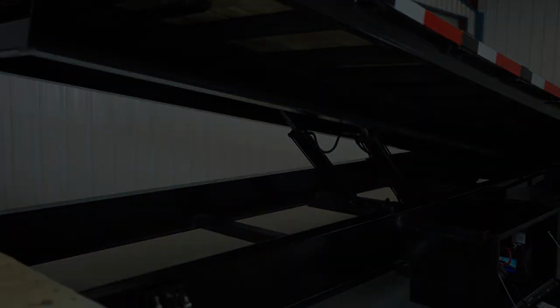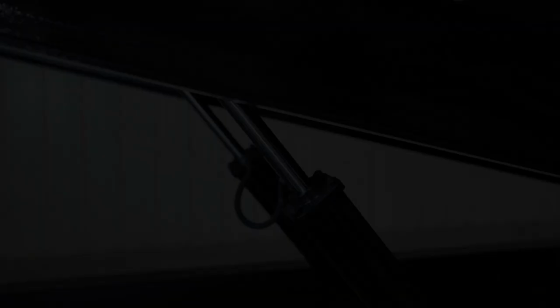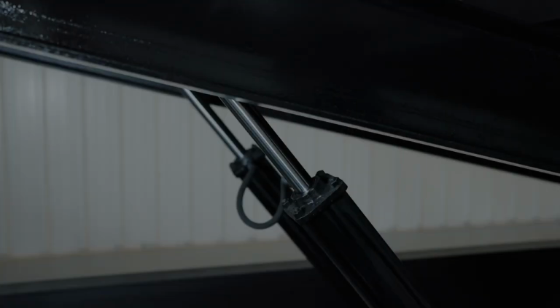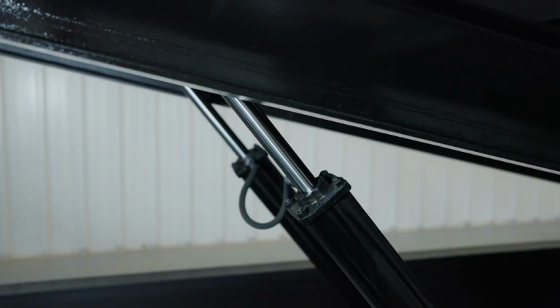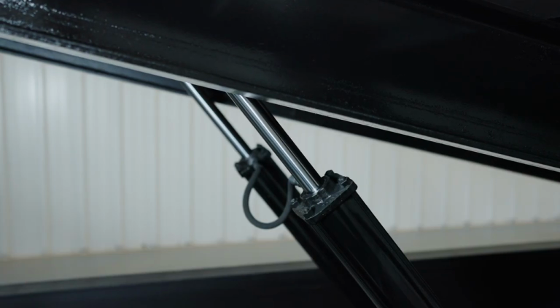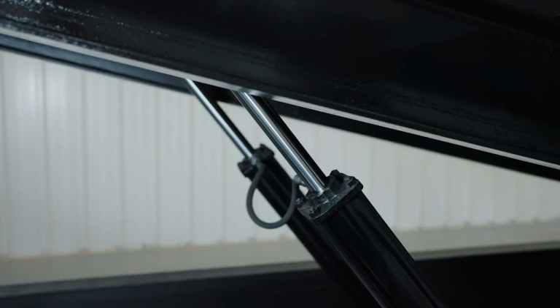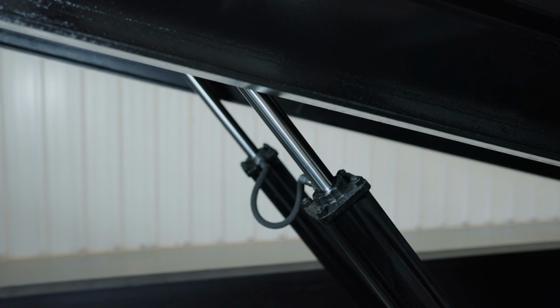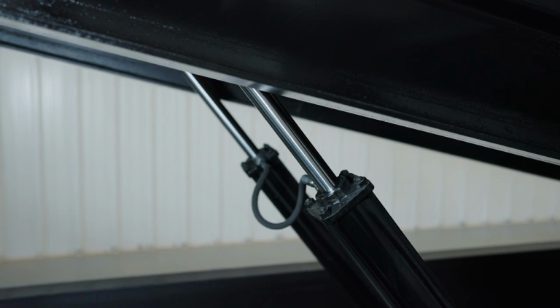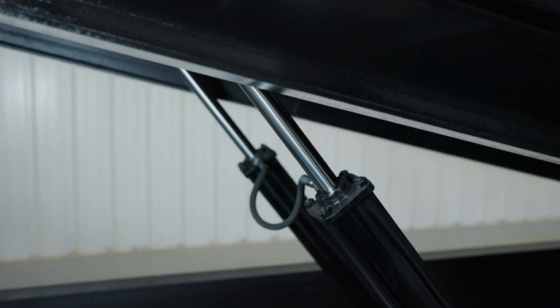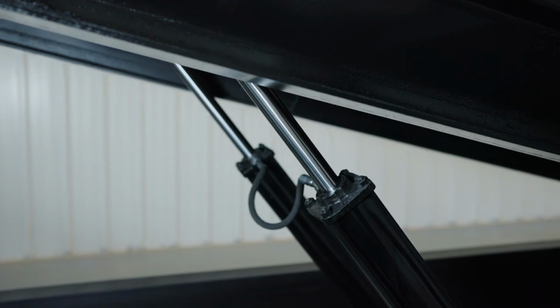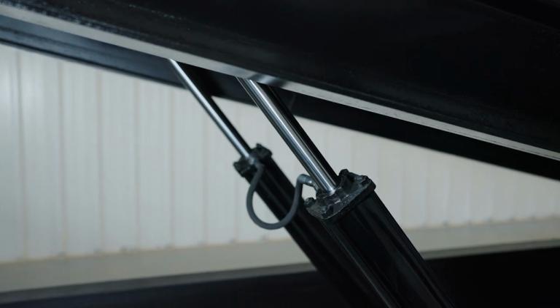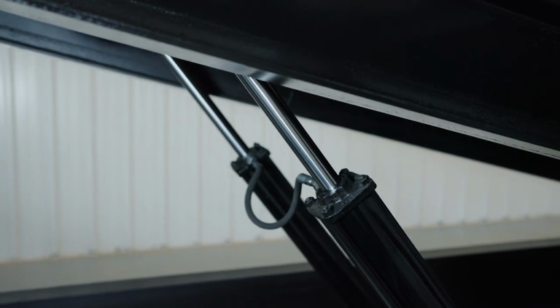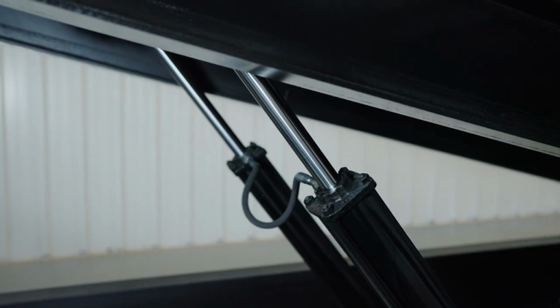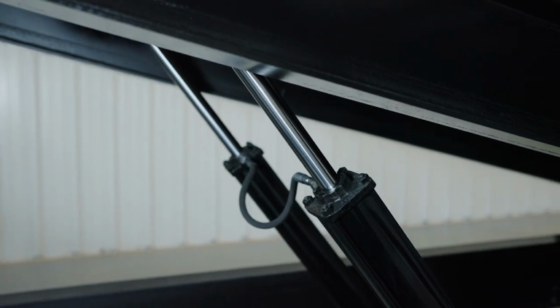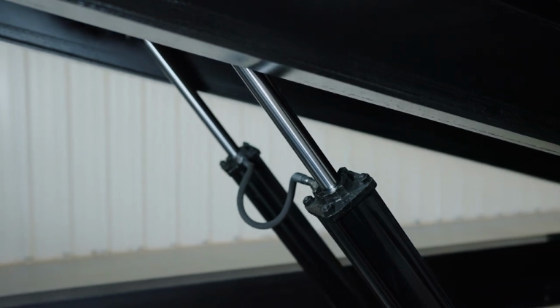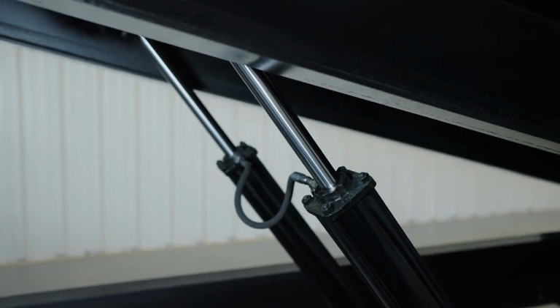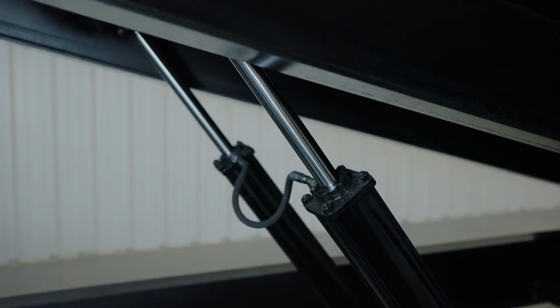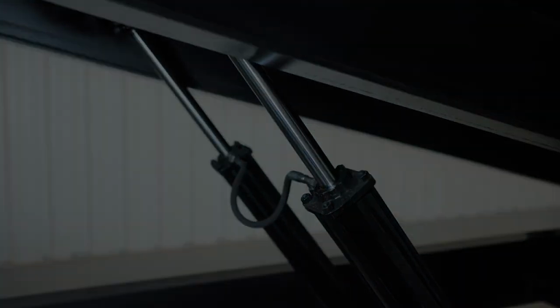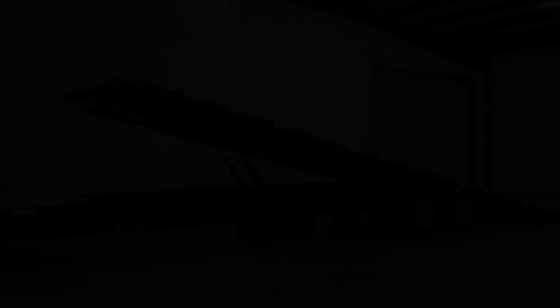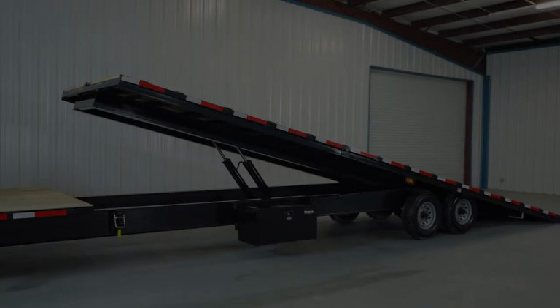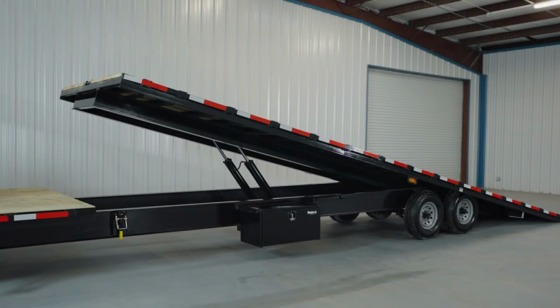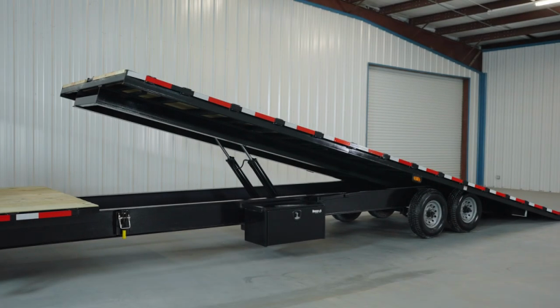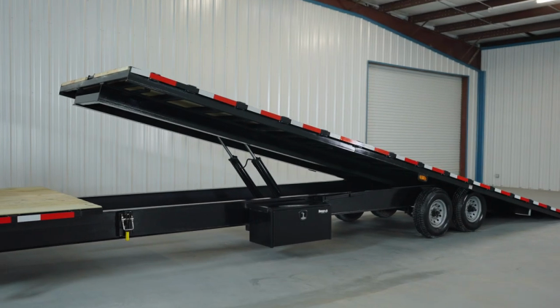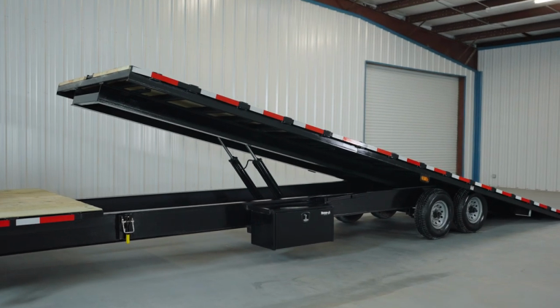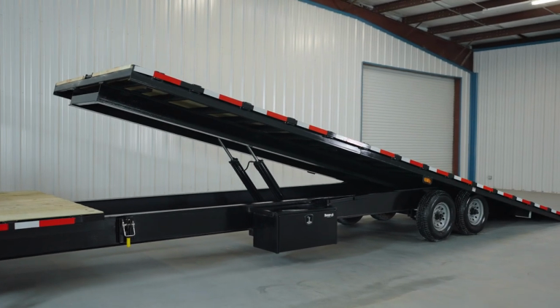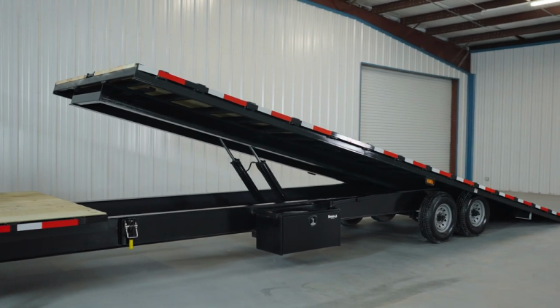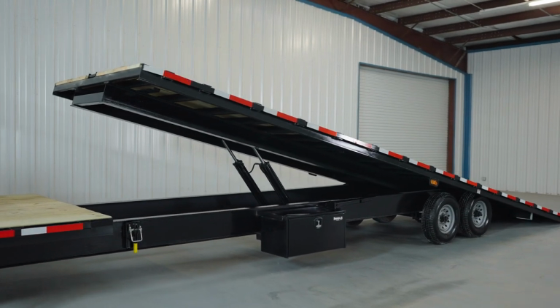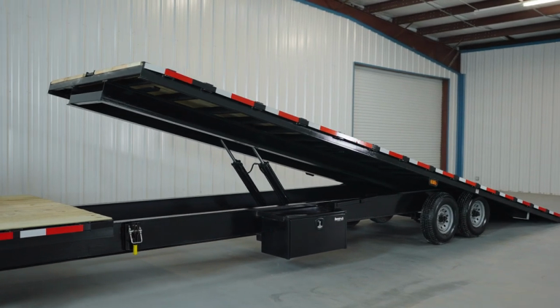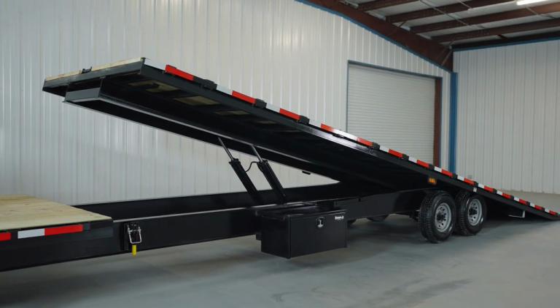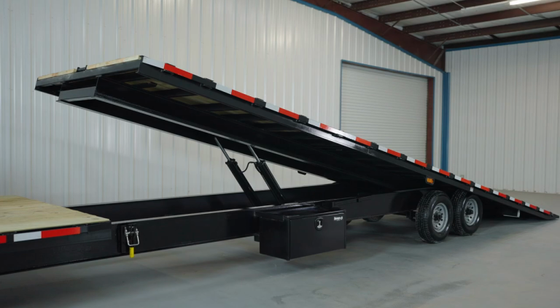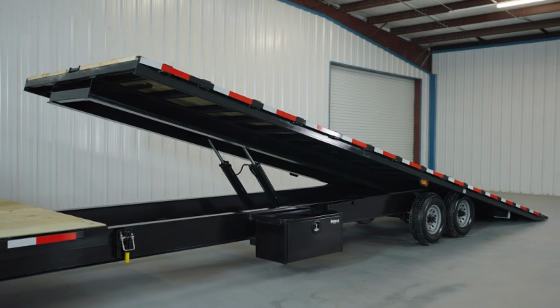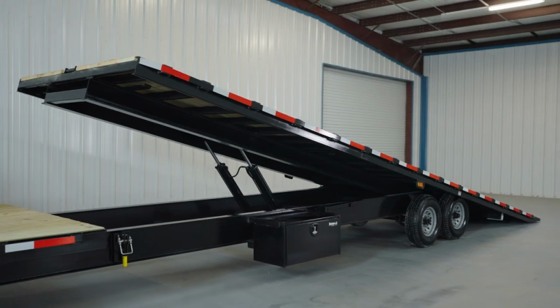You have a max rated capacity of 10,000 pounds on each cylinder.